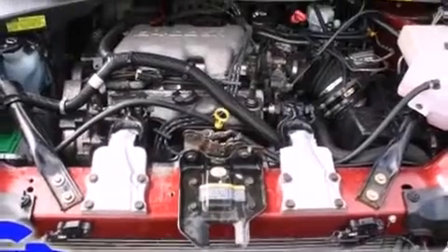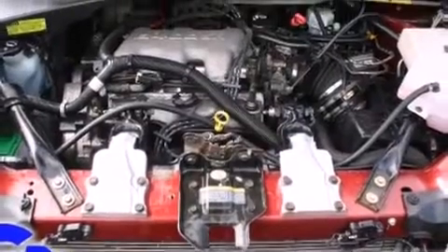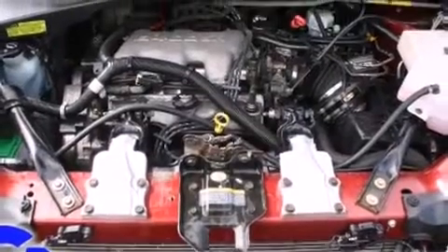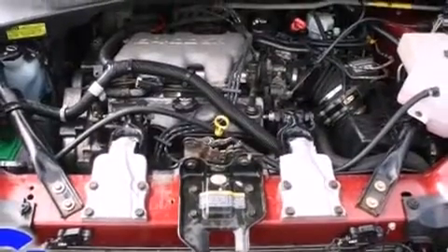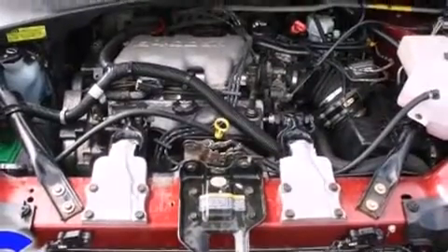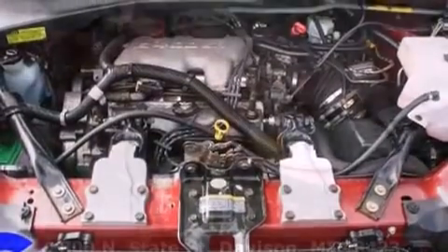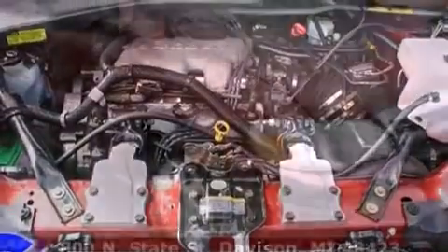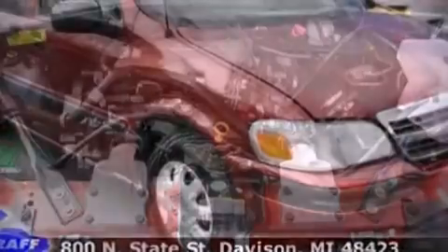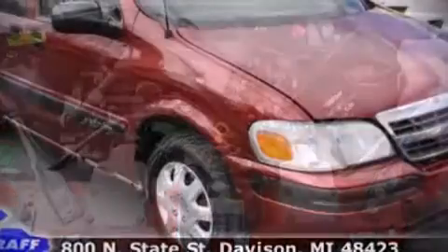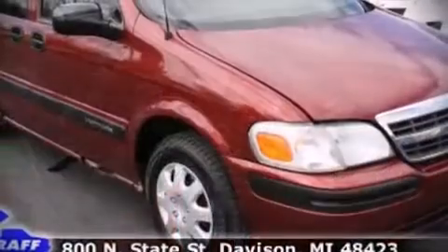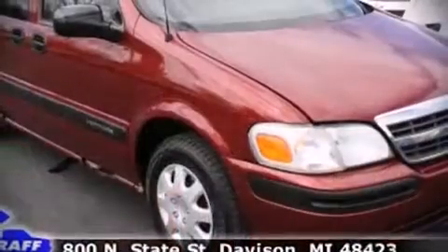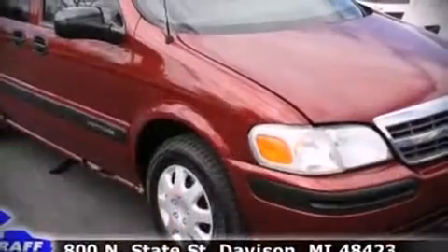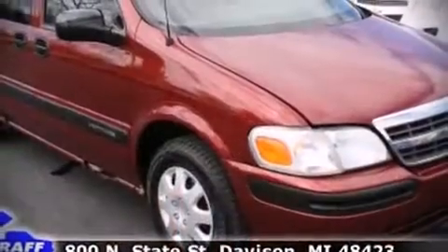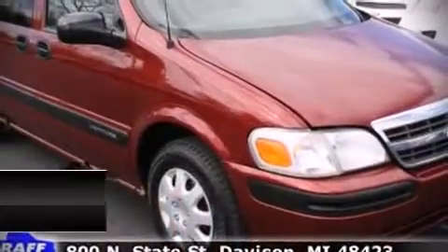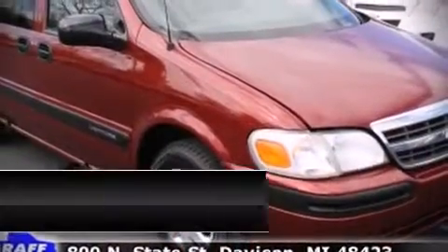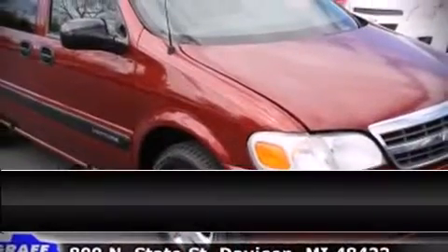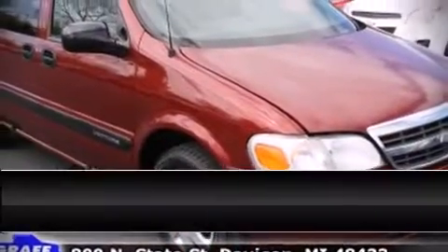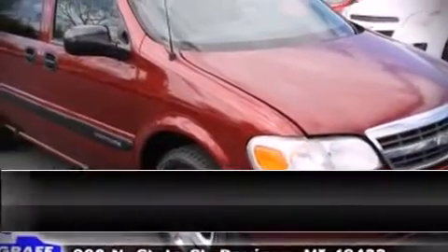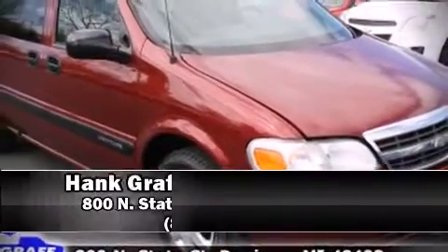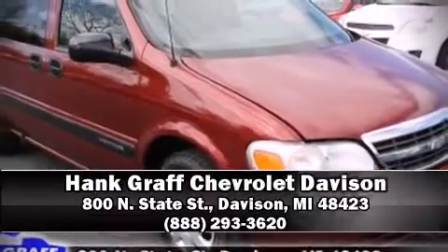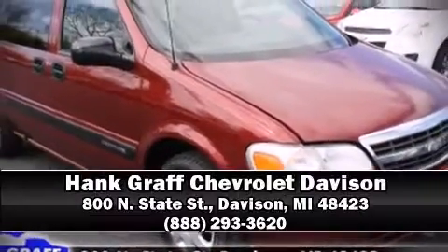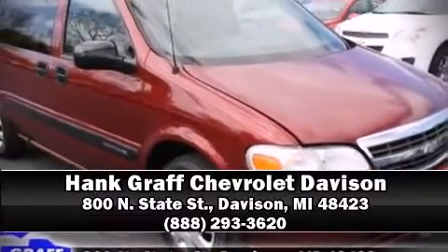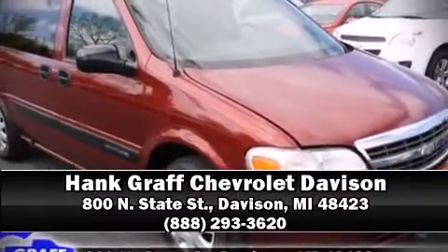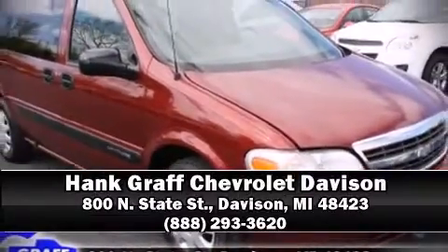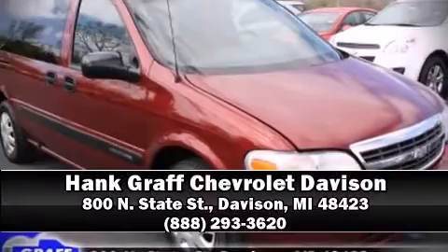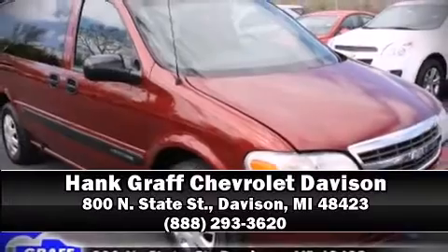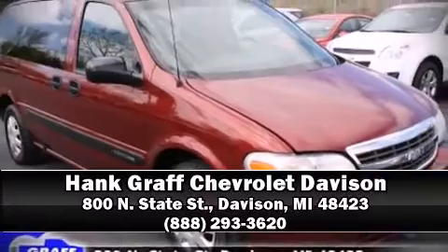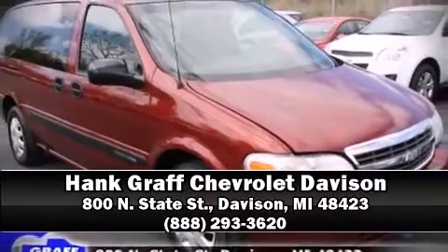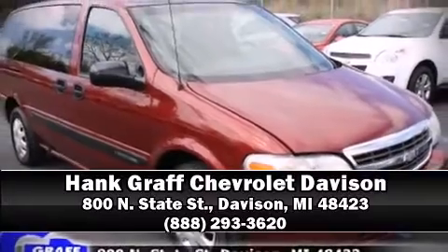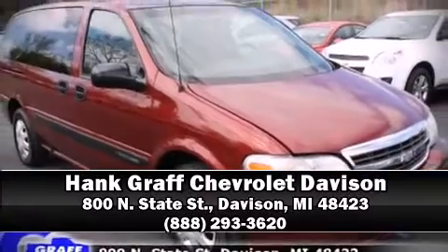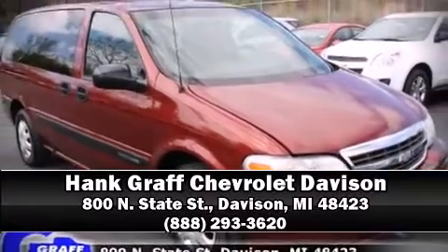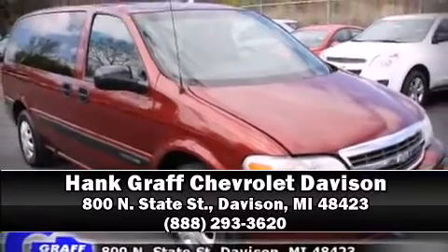Come down to our dealership where you can browse our entire inventory in person.